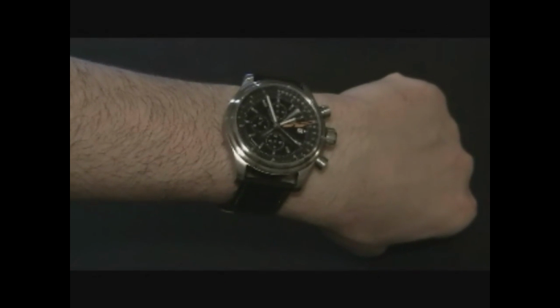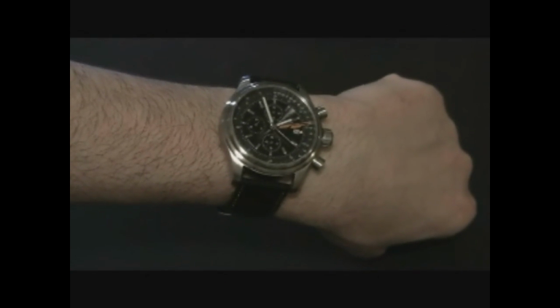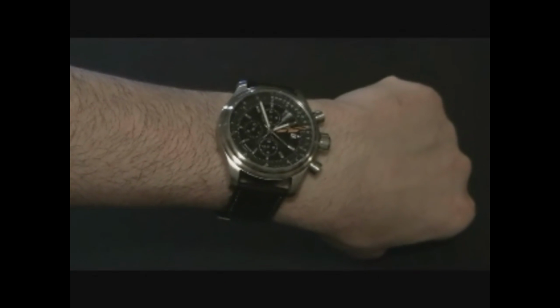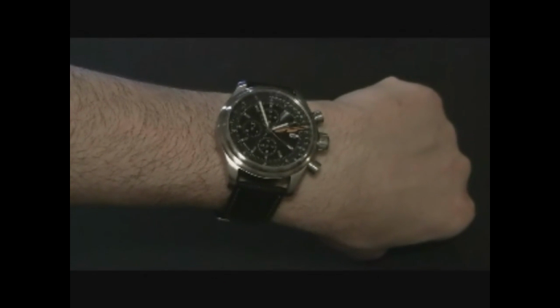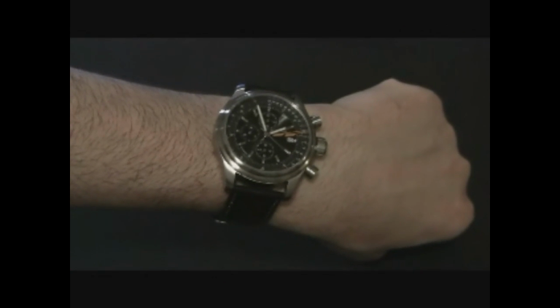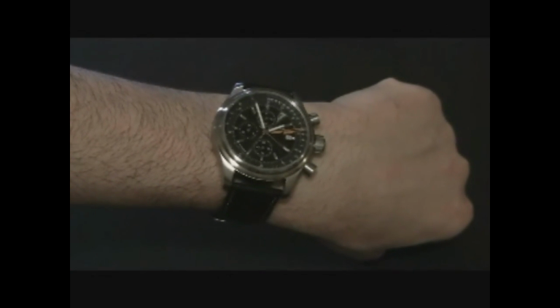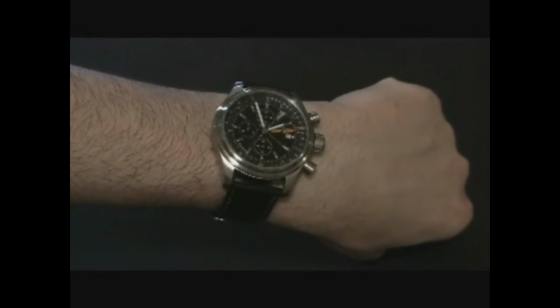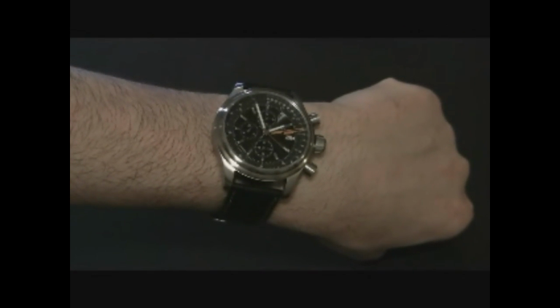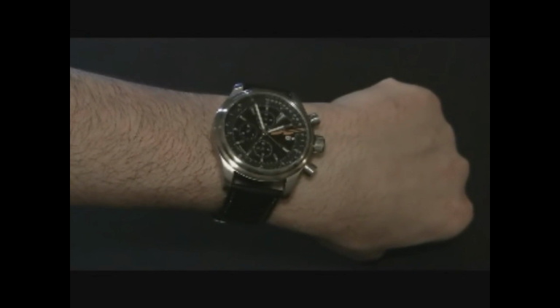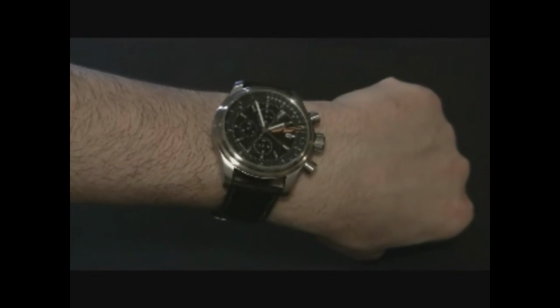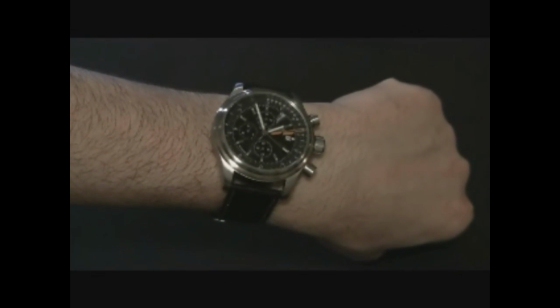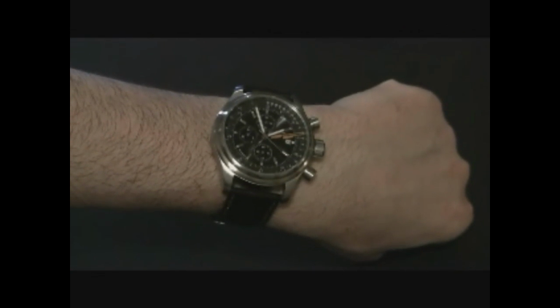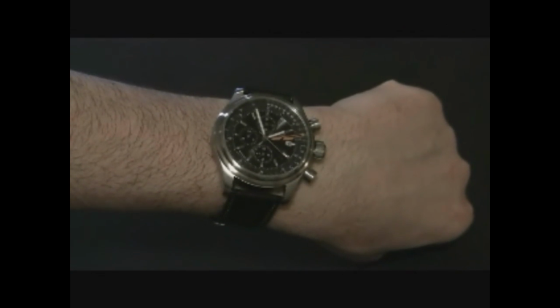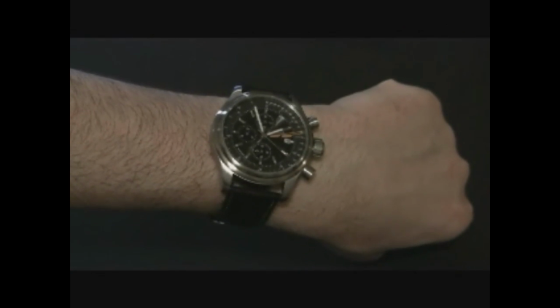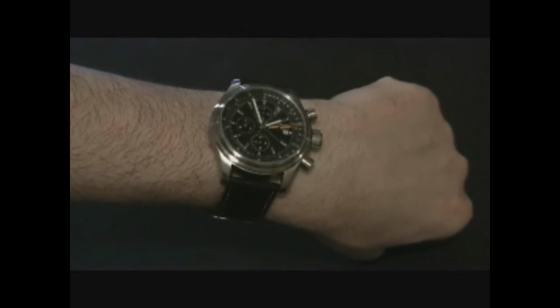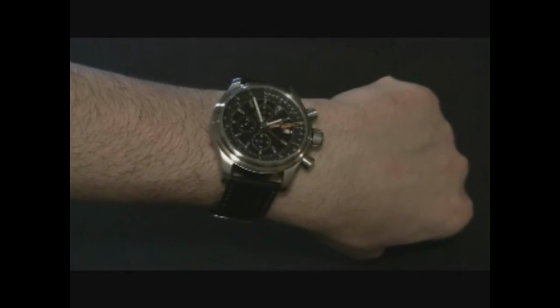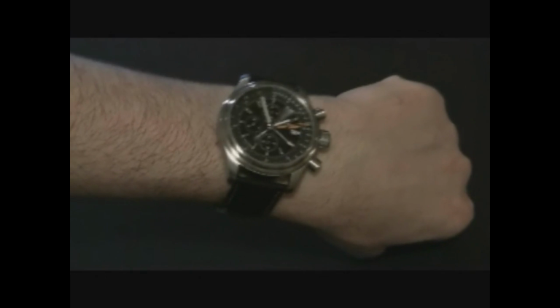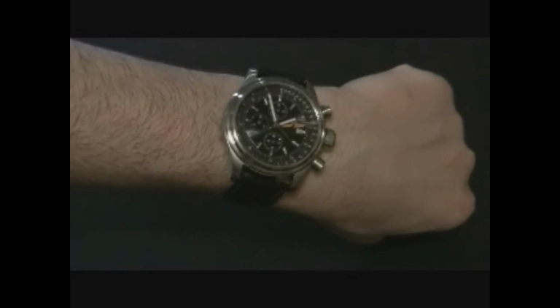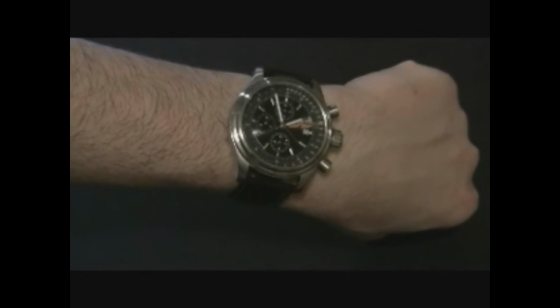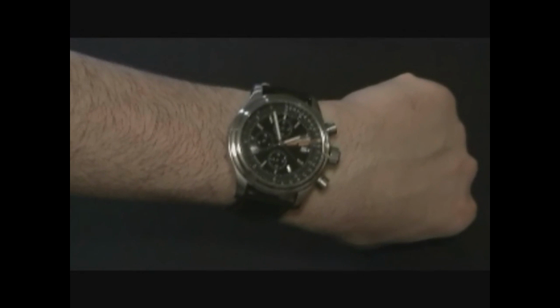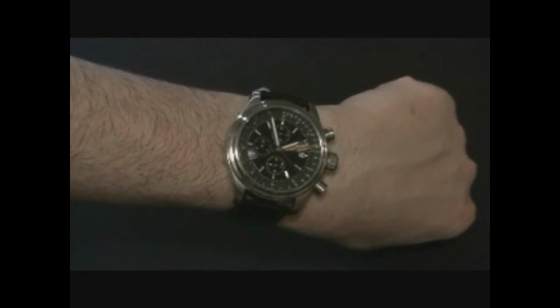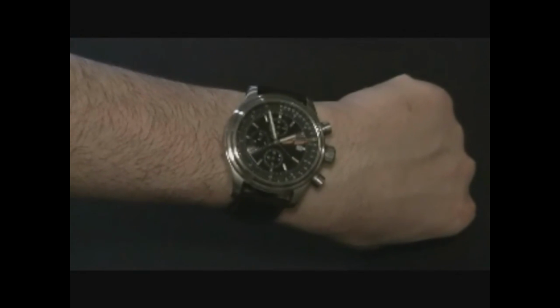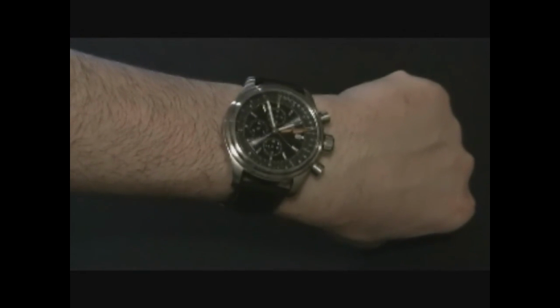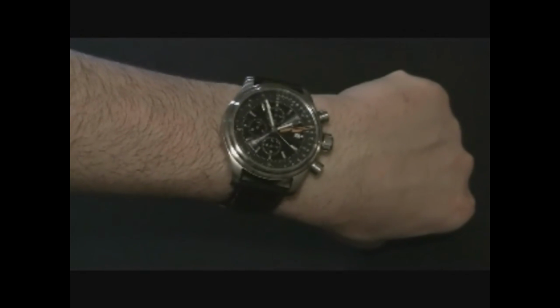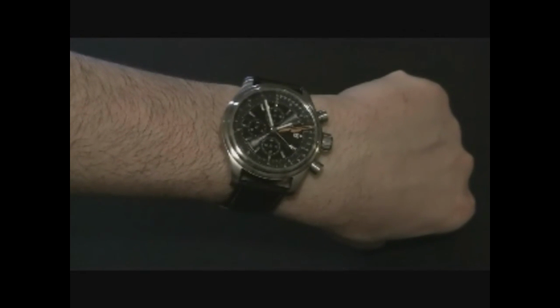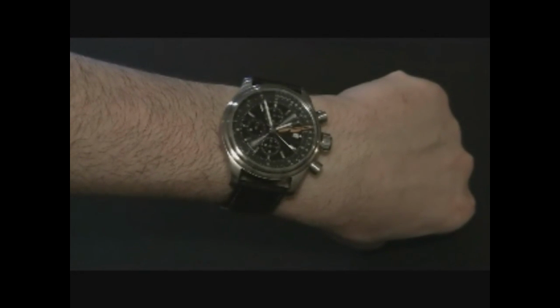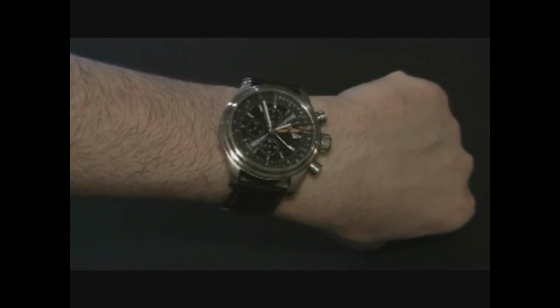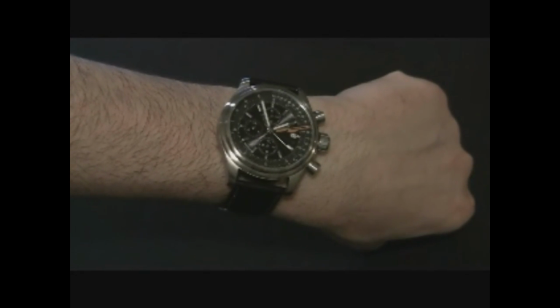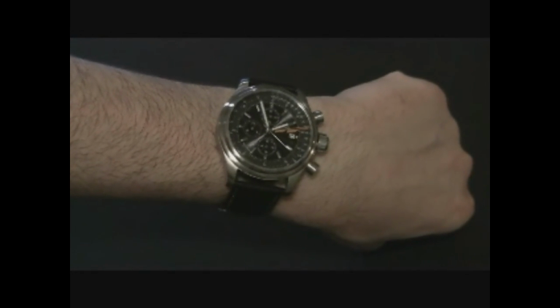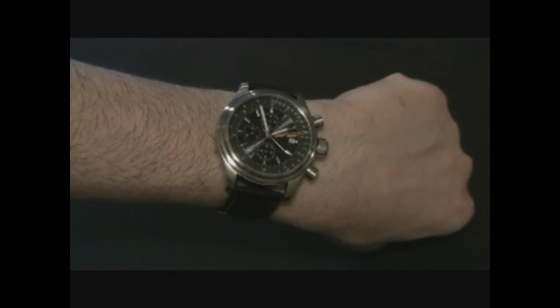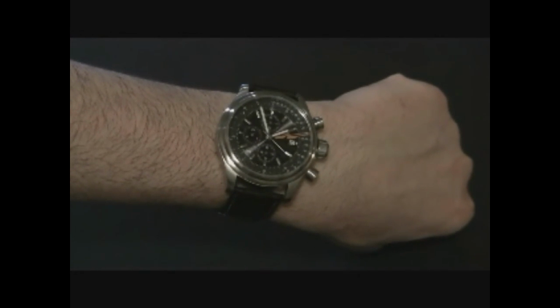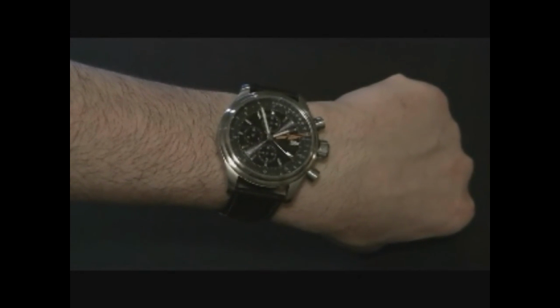This is the Cadence Oarsman Hammer. You can read the full review at ablogtoread.com. Thanks.